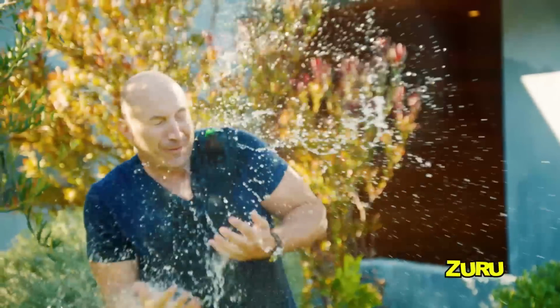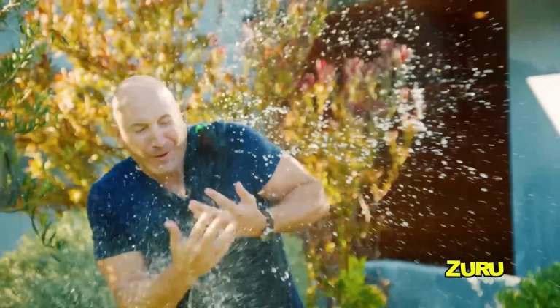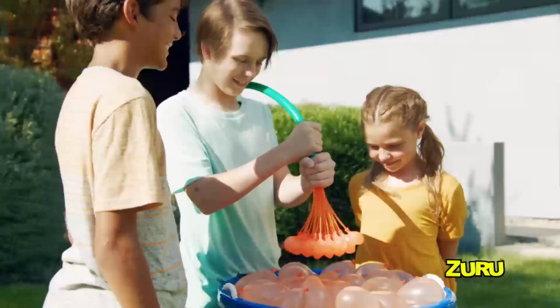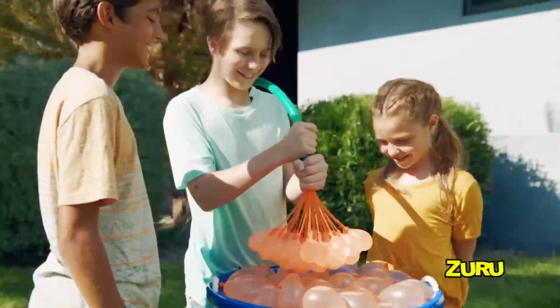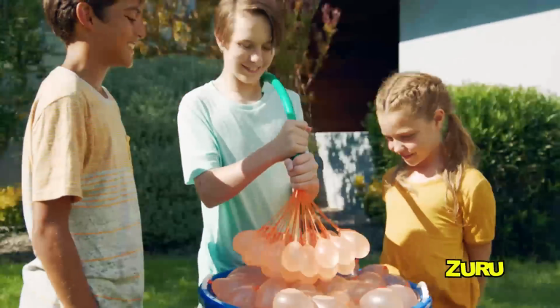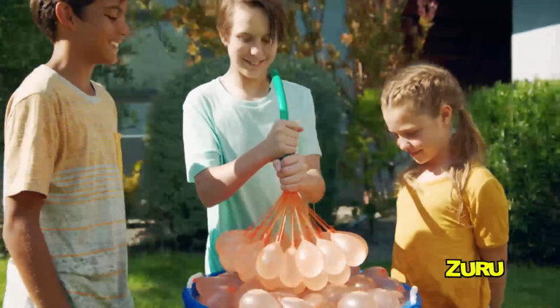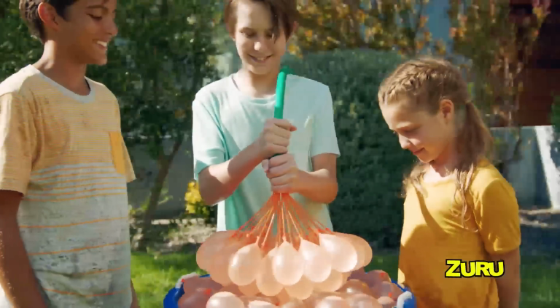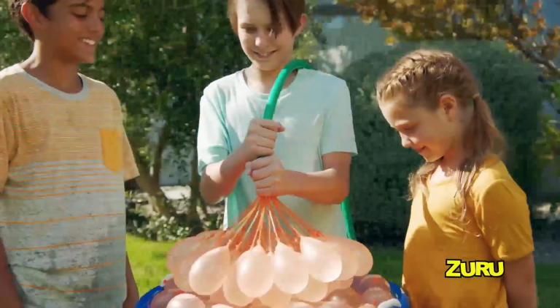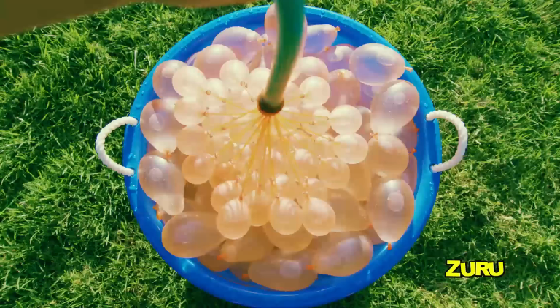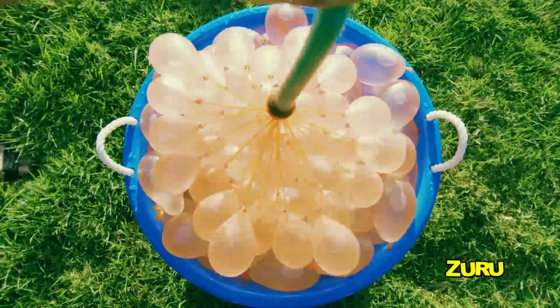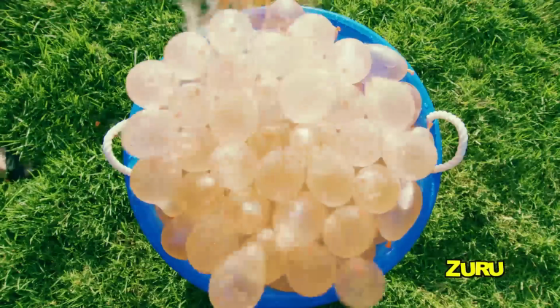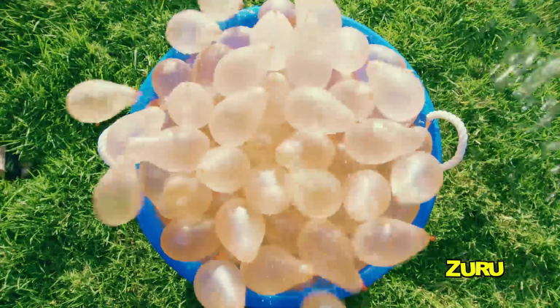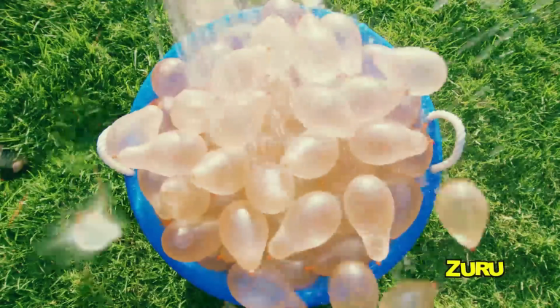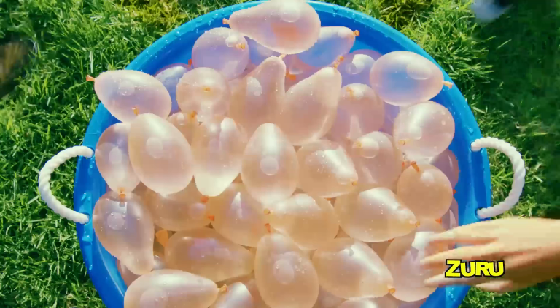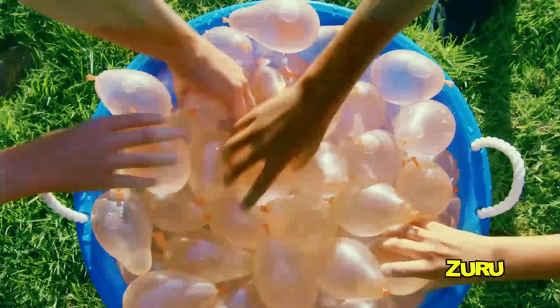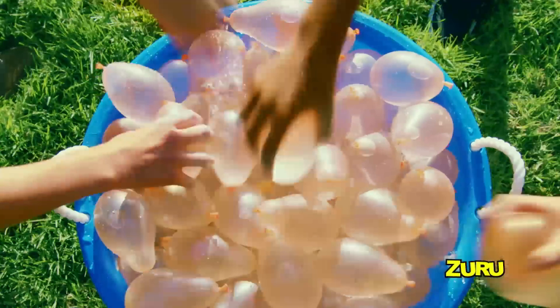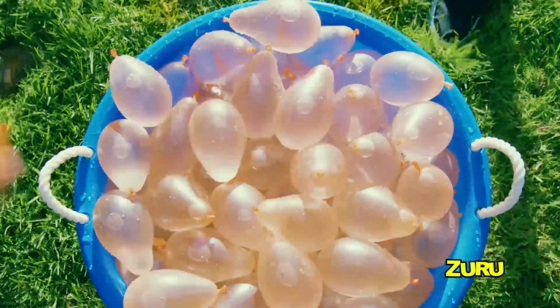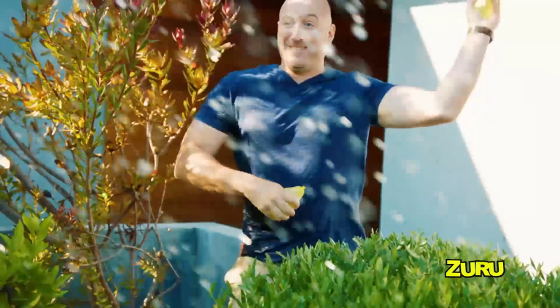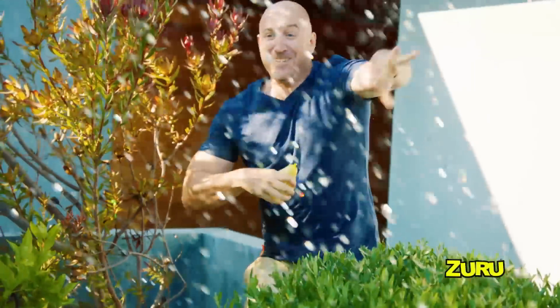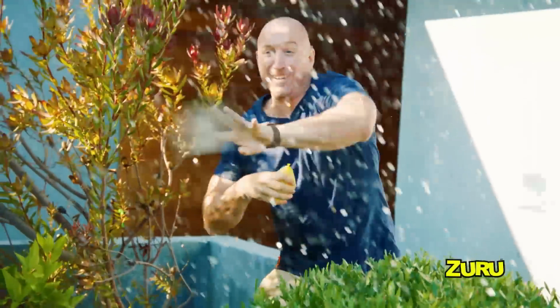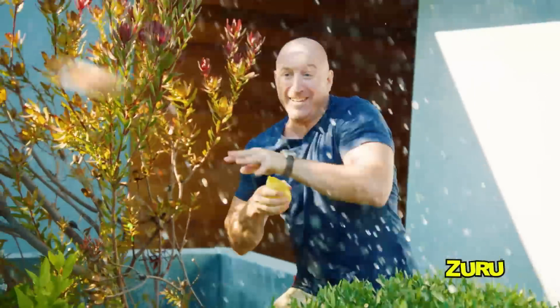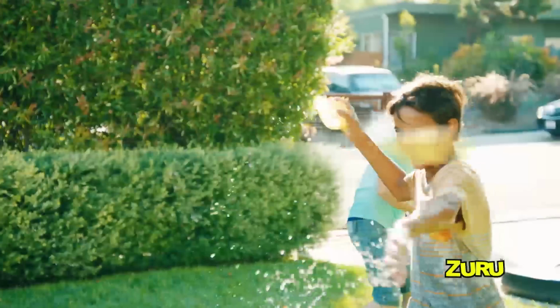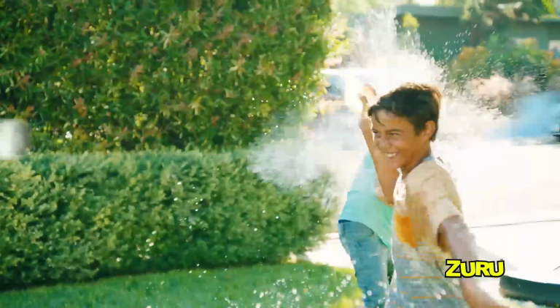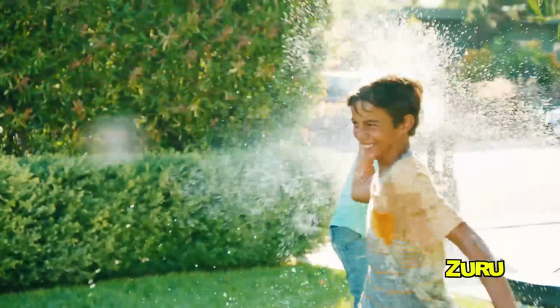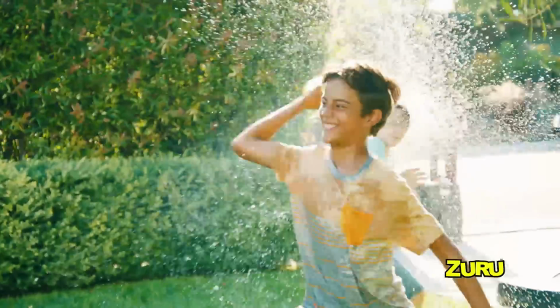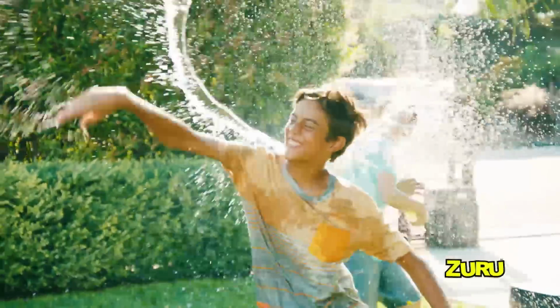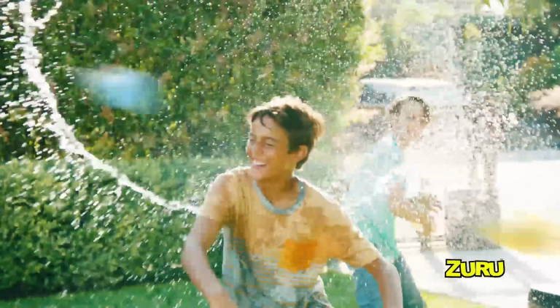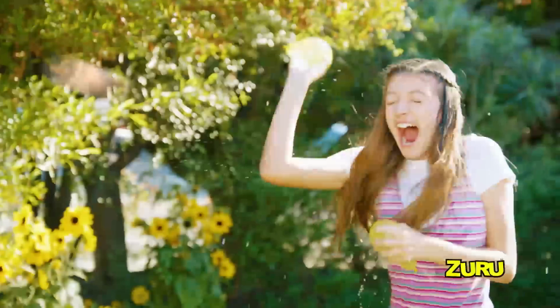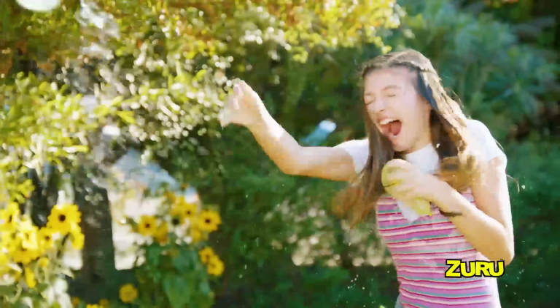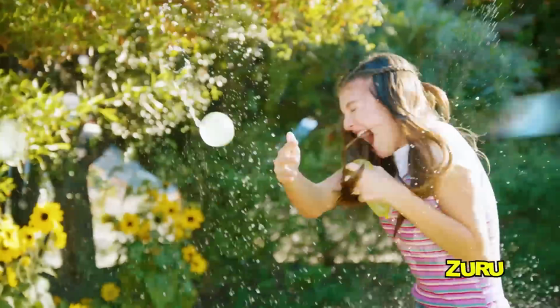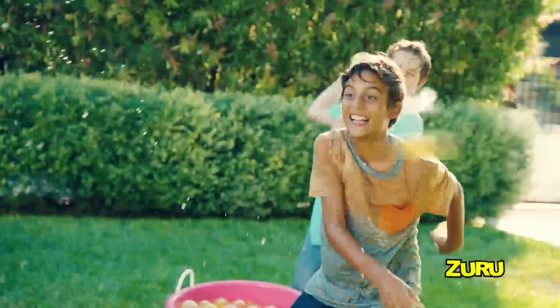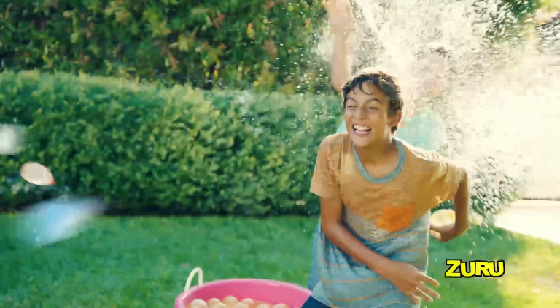Just connect to any nozzle, fill them up big, shake, then get in the action! Backyard fun delivered with a splash!